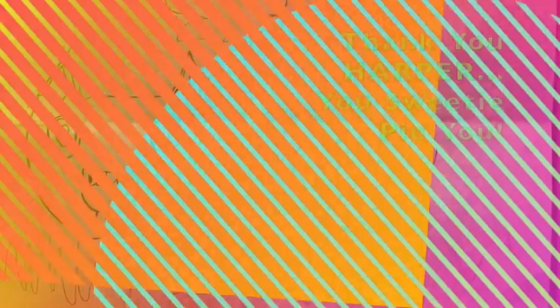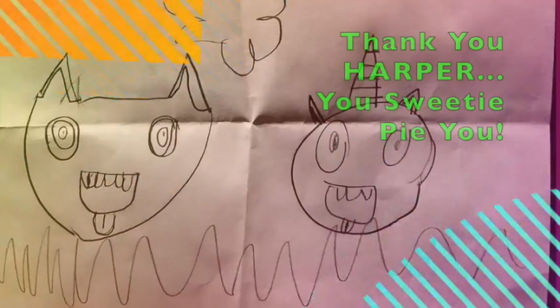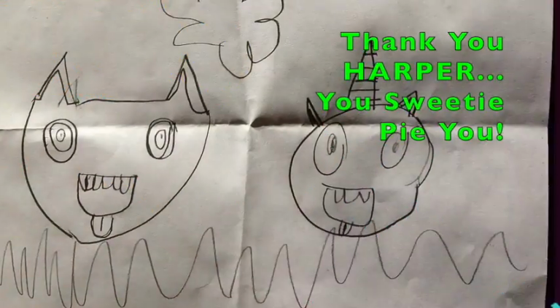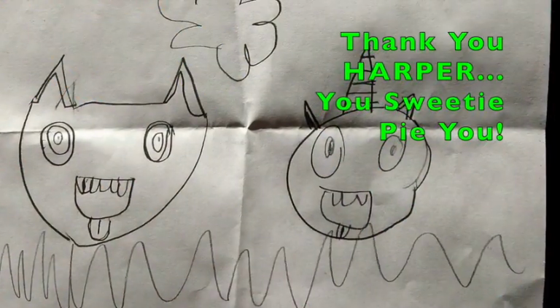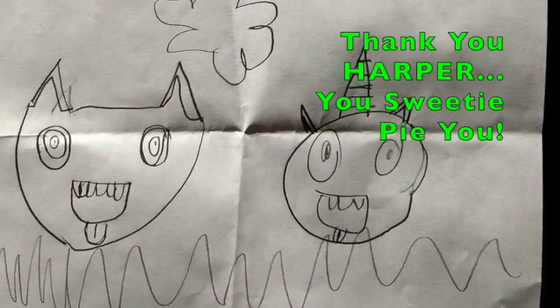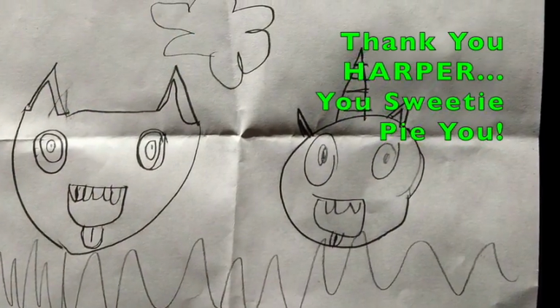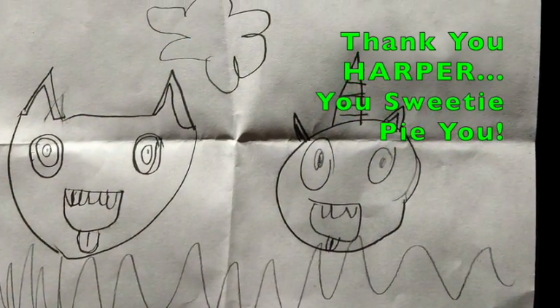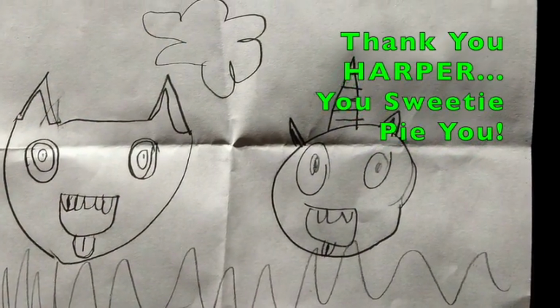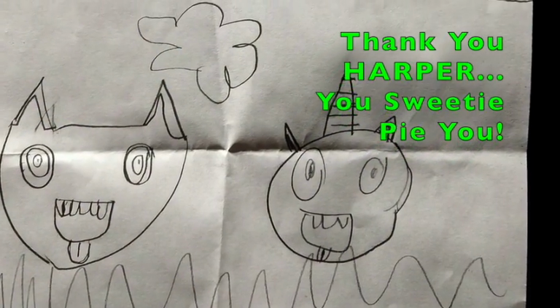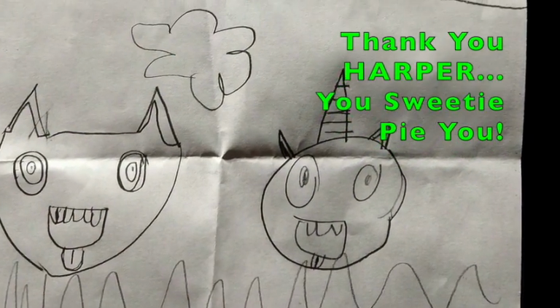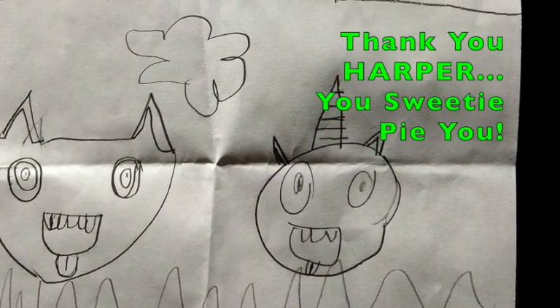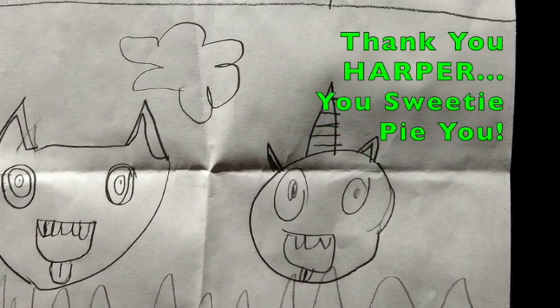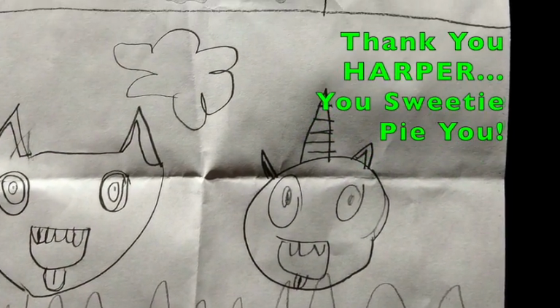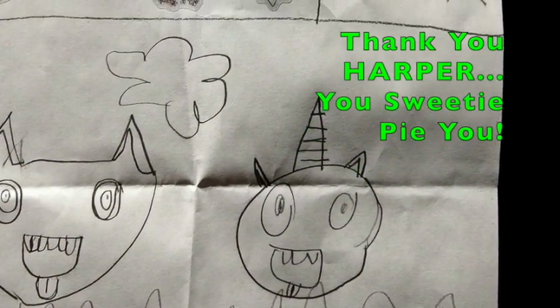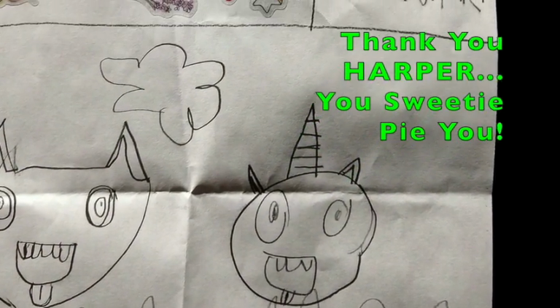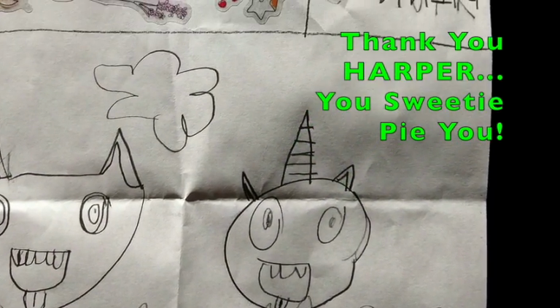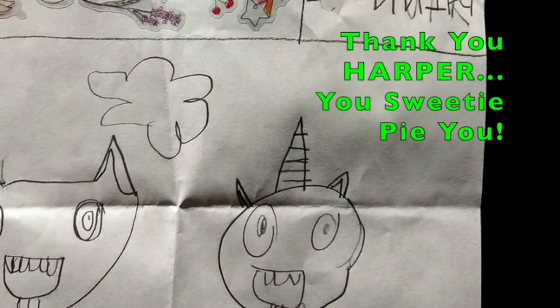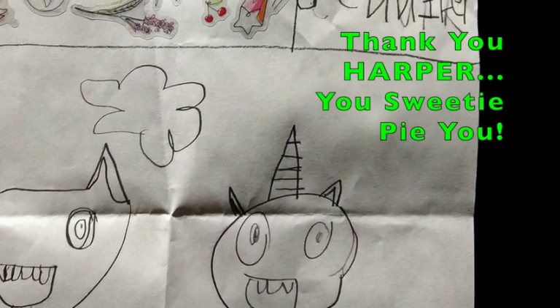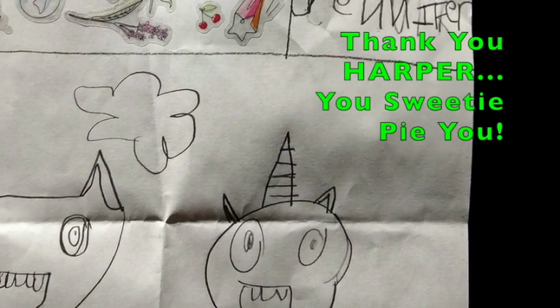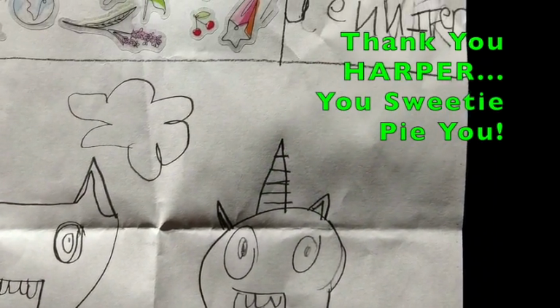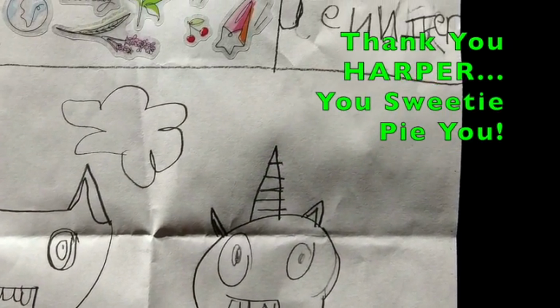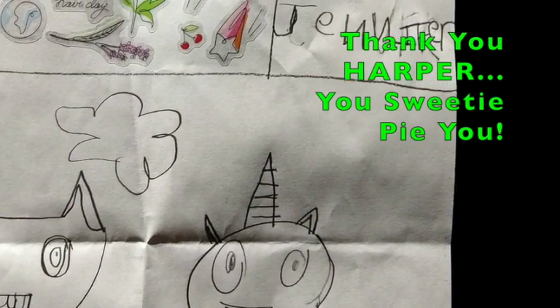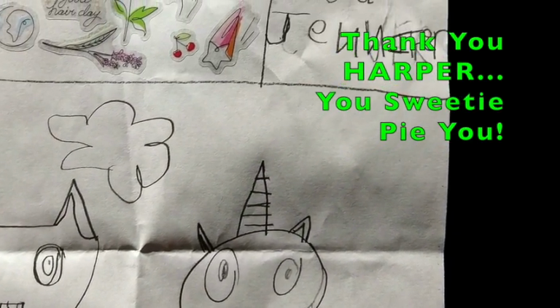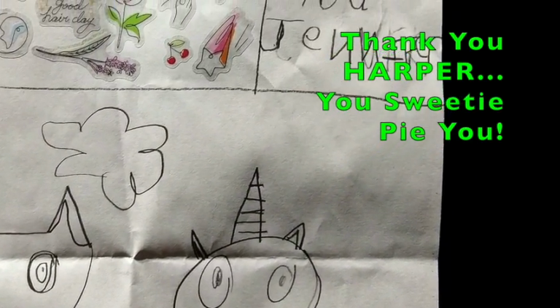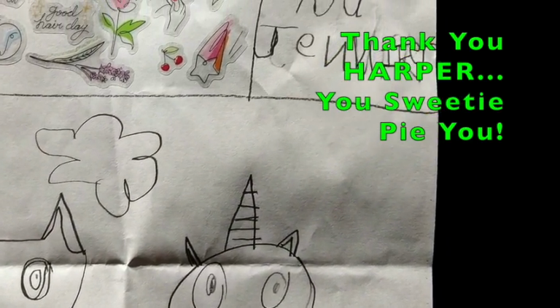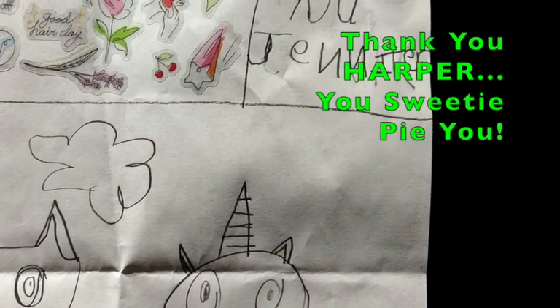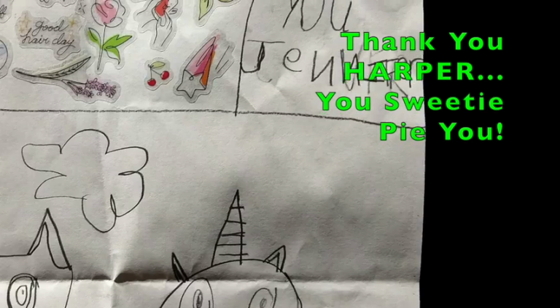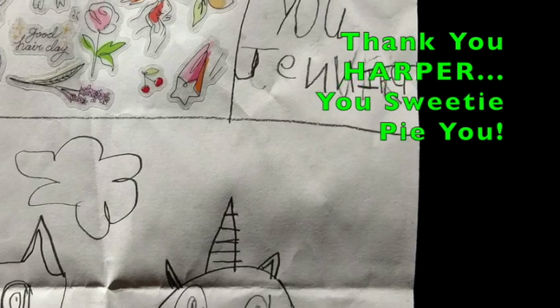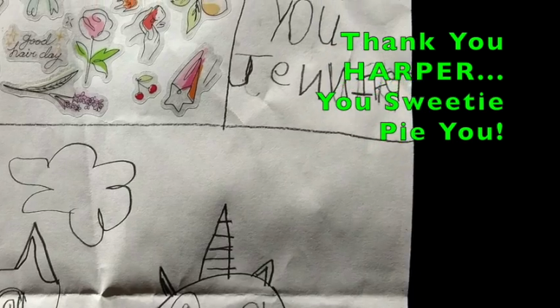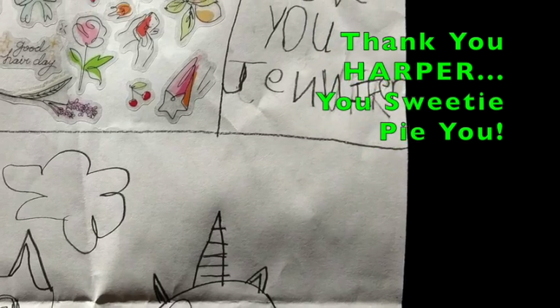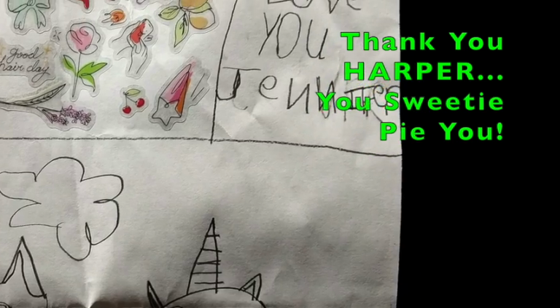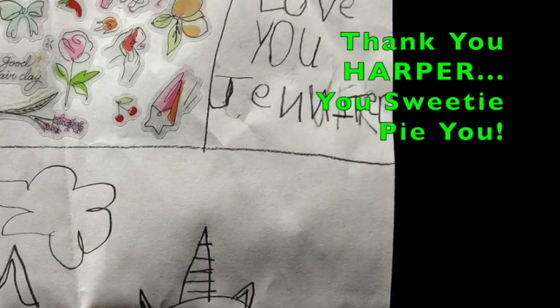Thank you for joining me for Ask an Artist with Jennifer Souders. Please like and share.